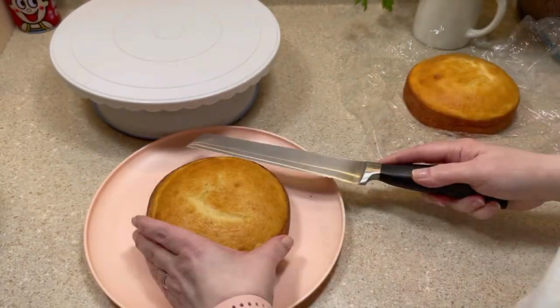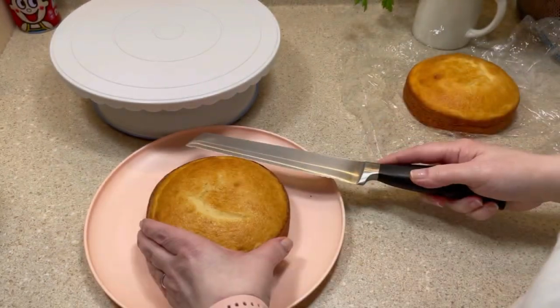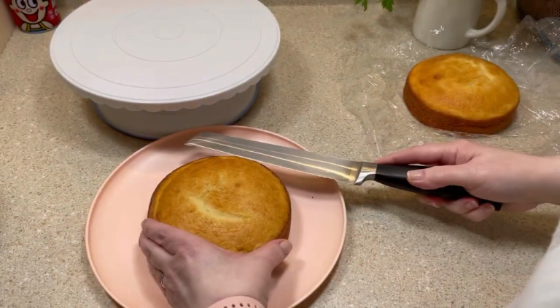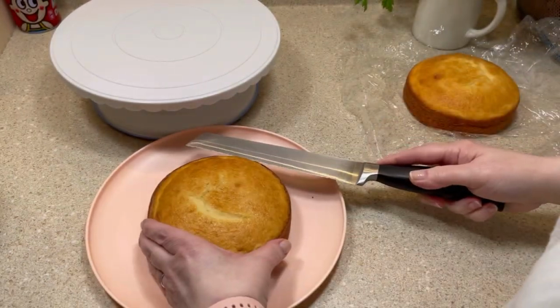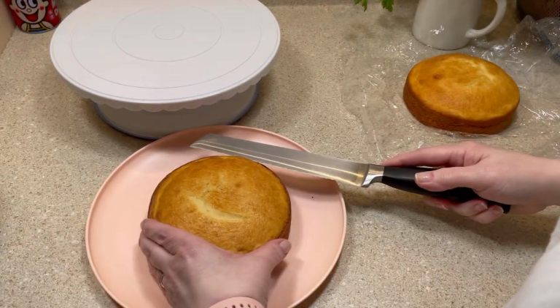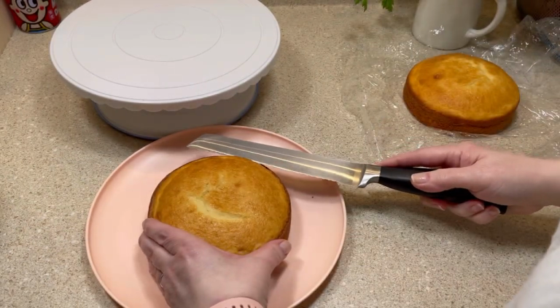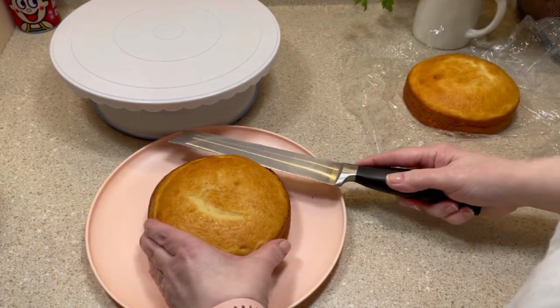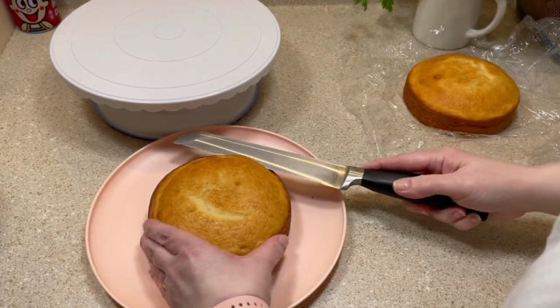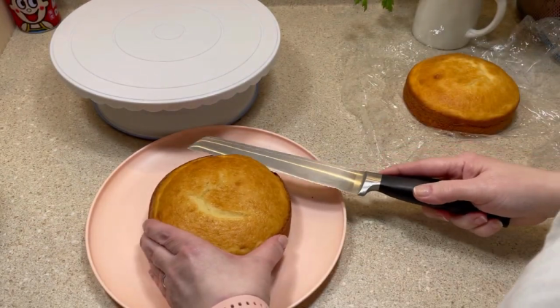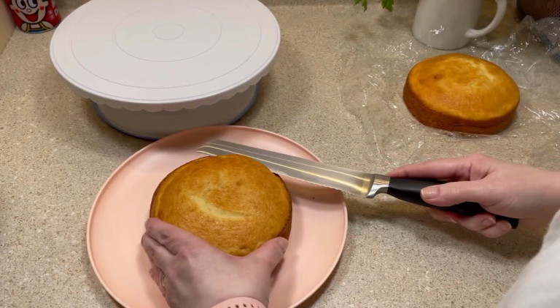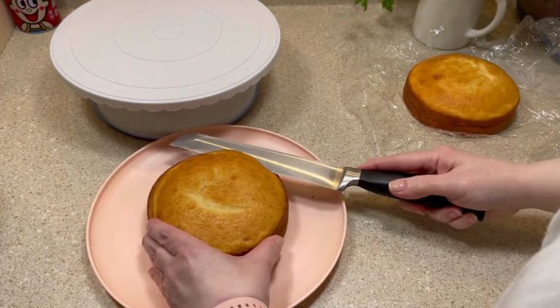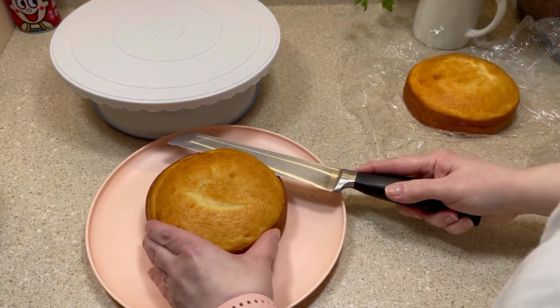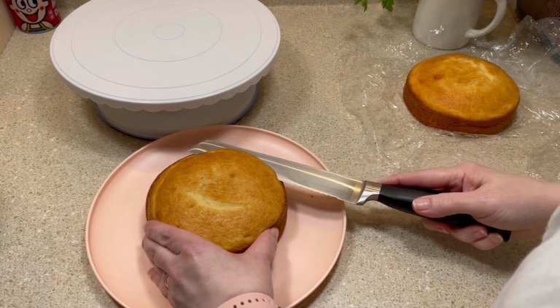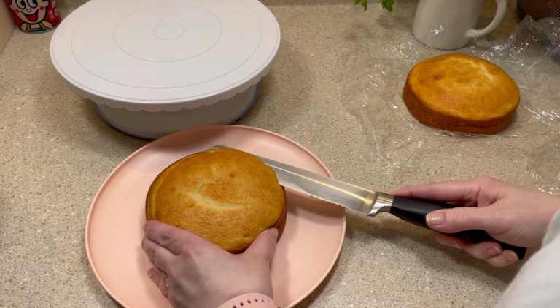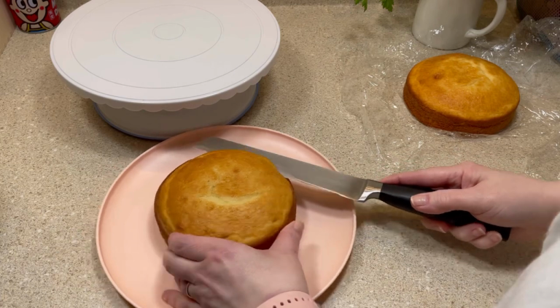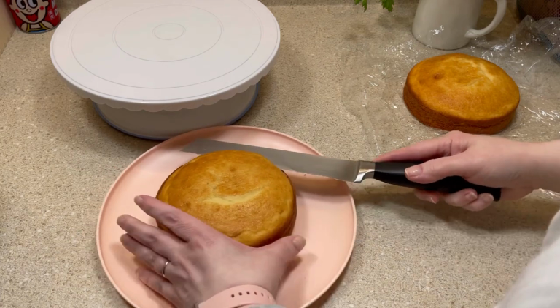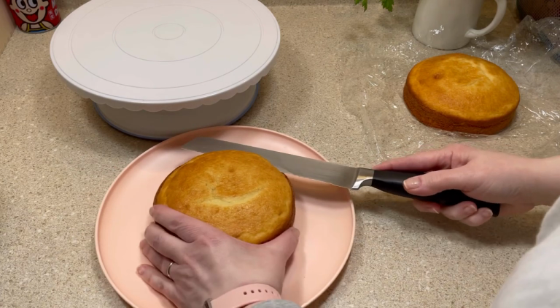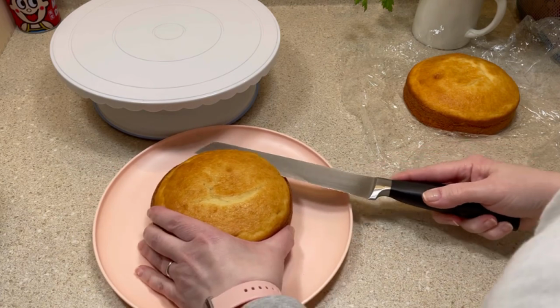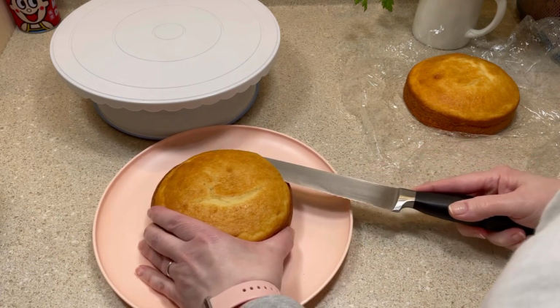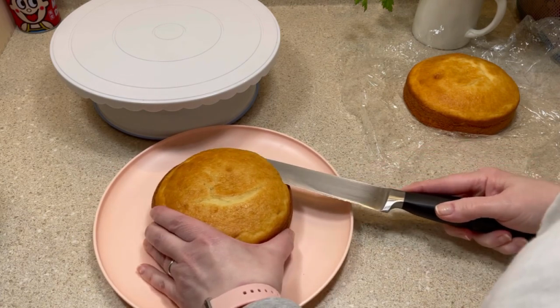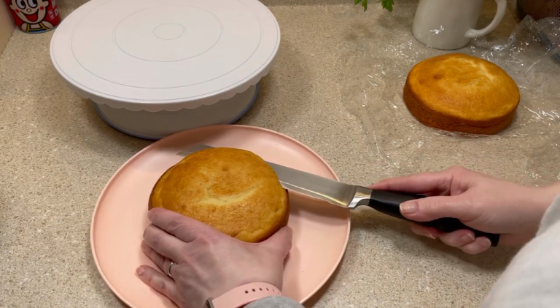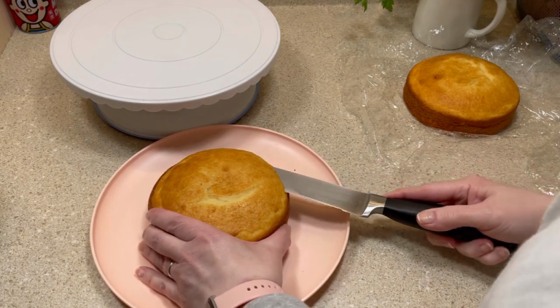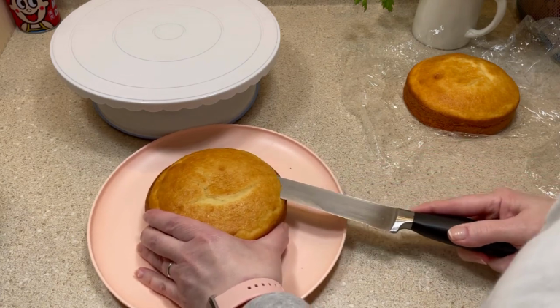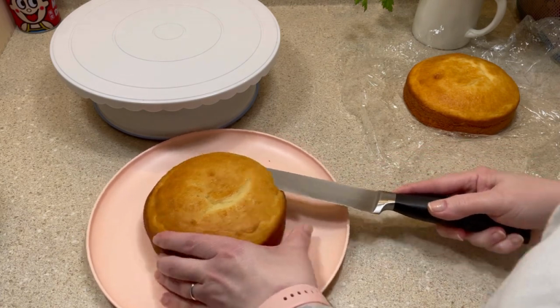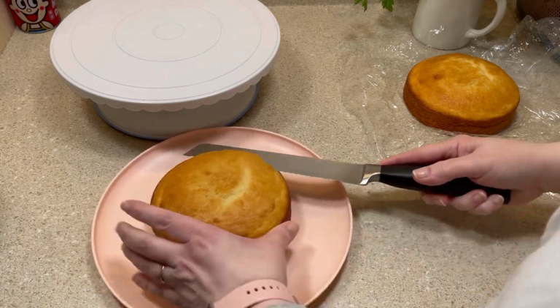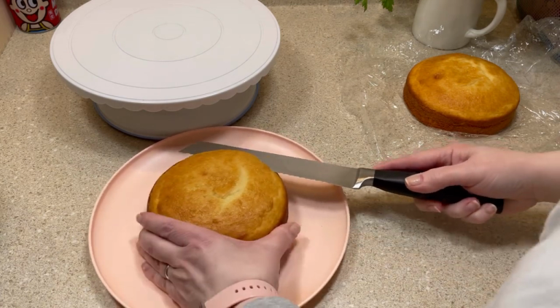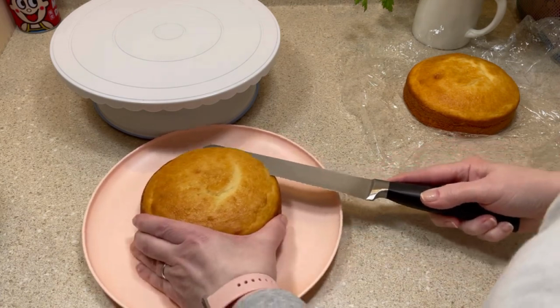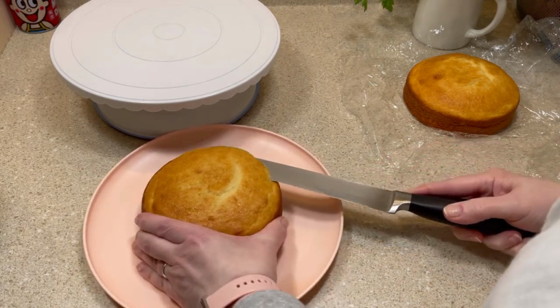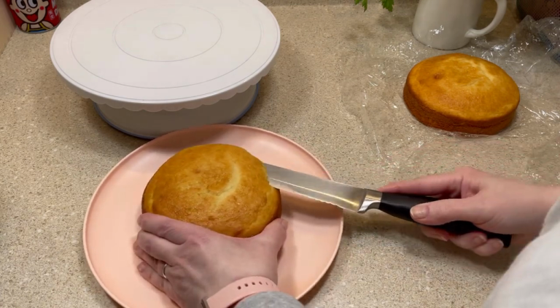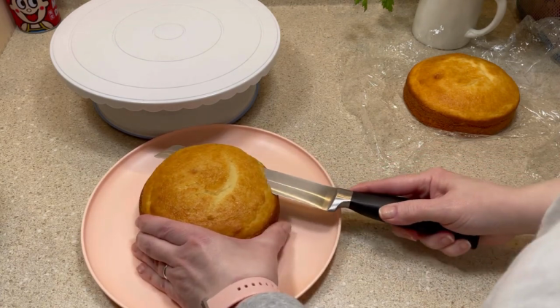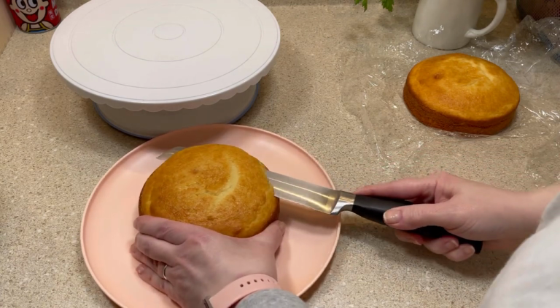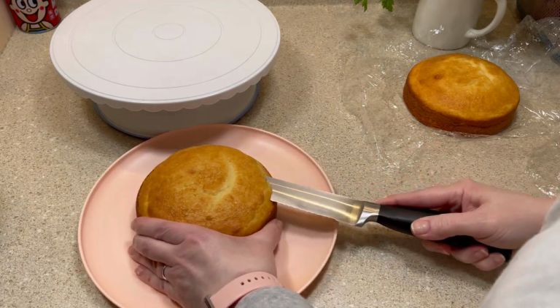The next thing I did was cut off the dome tops with a serrated knife, then I set those aside.